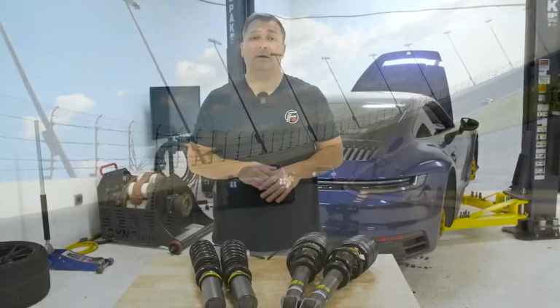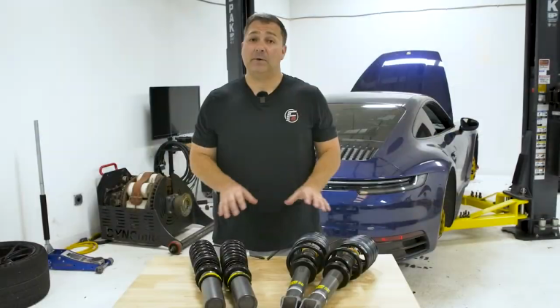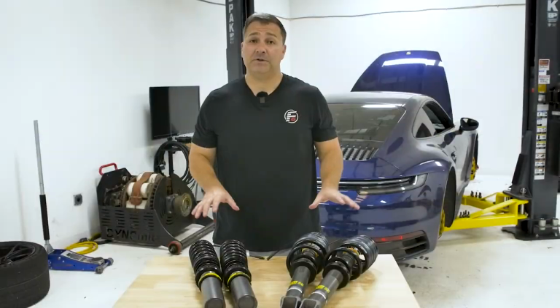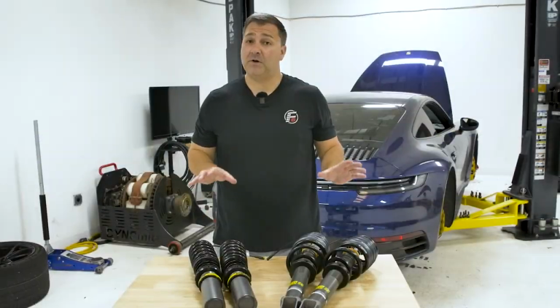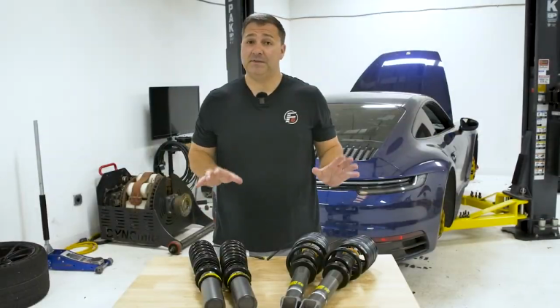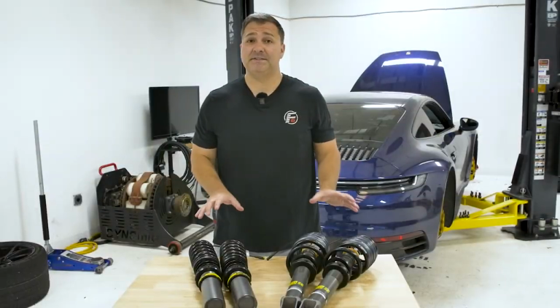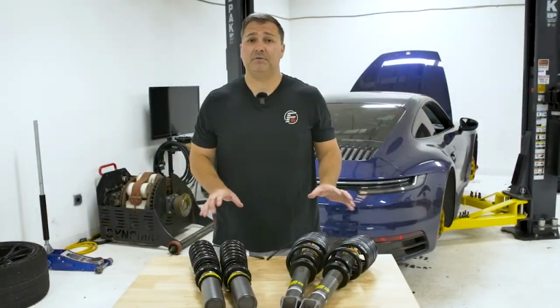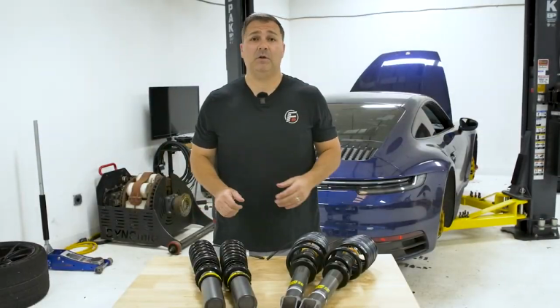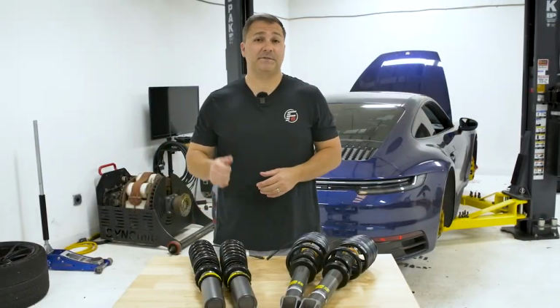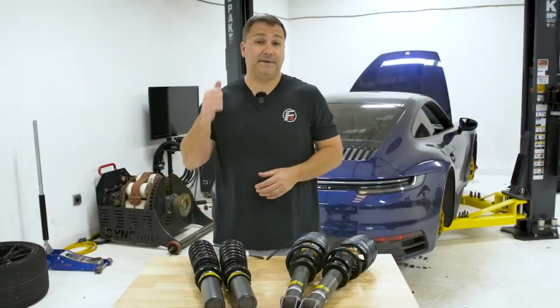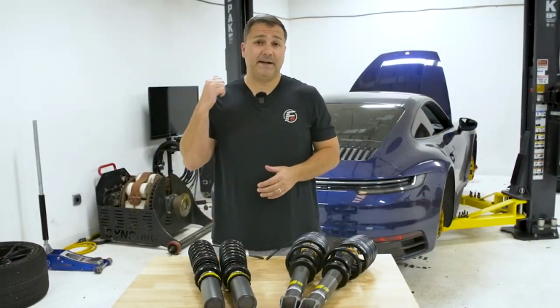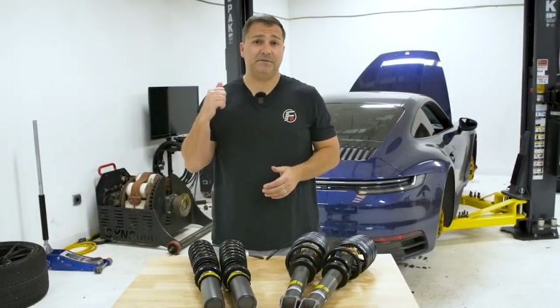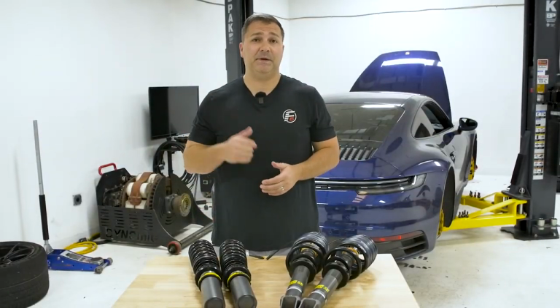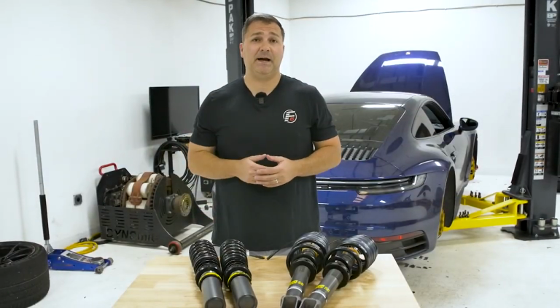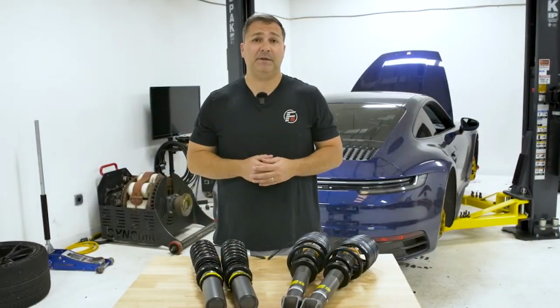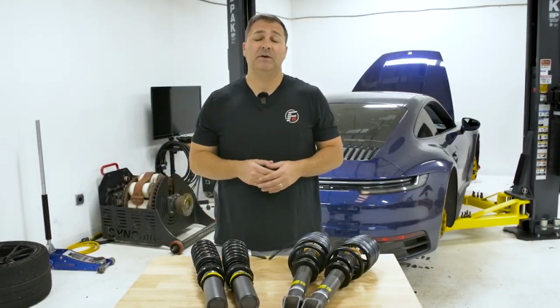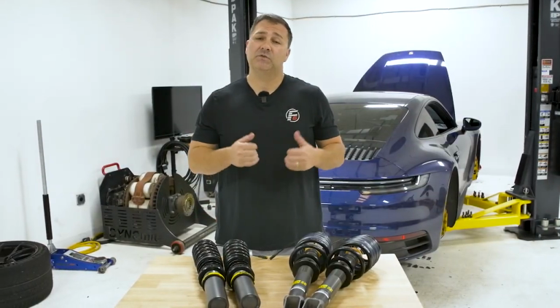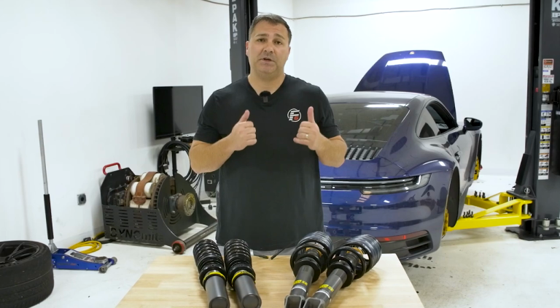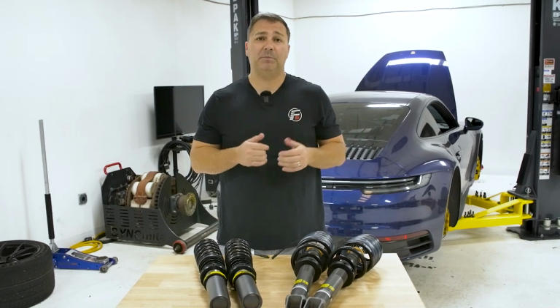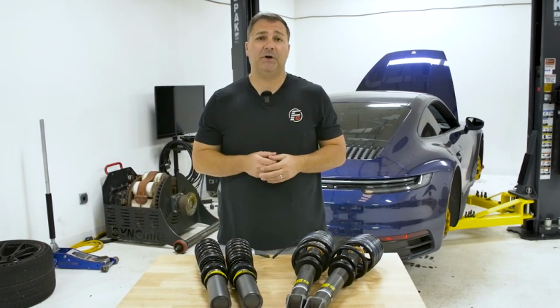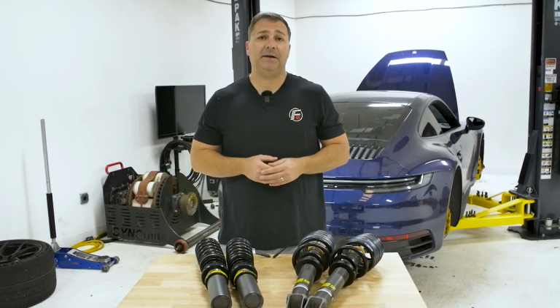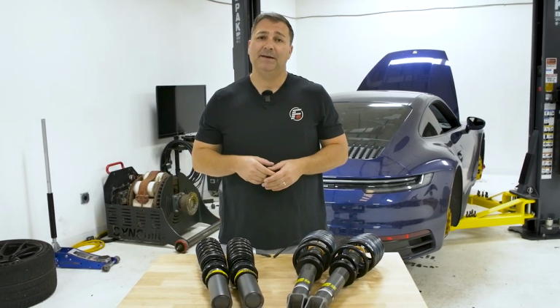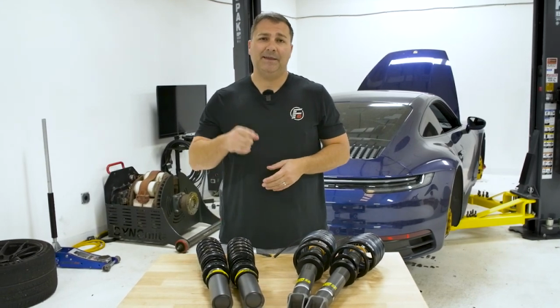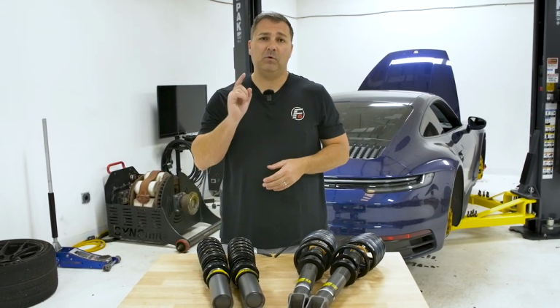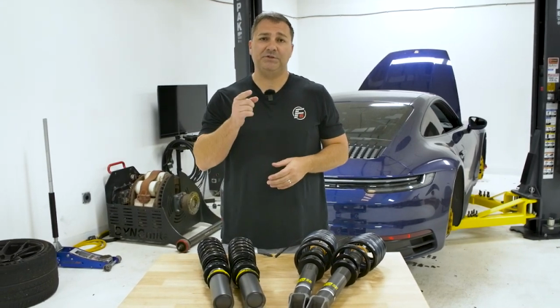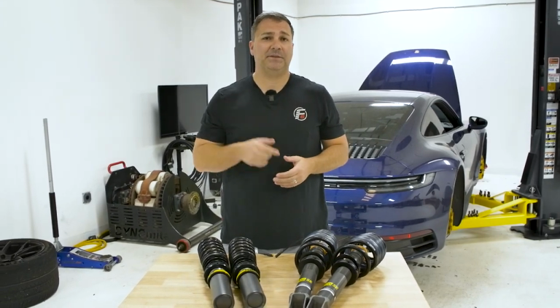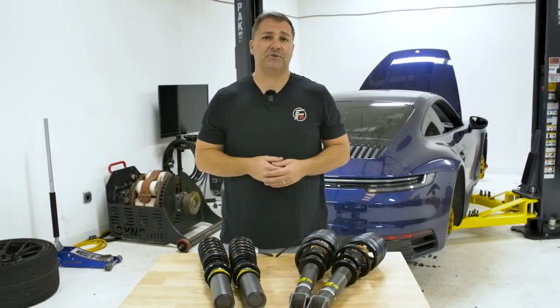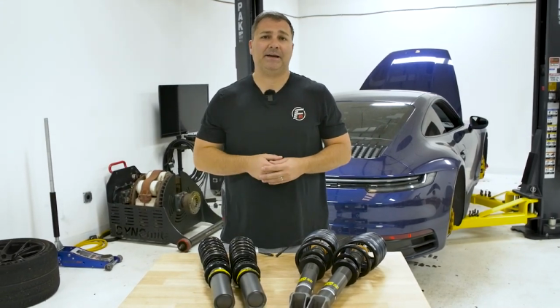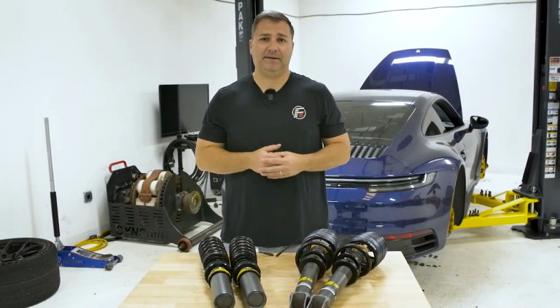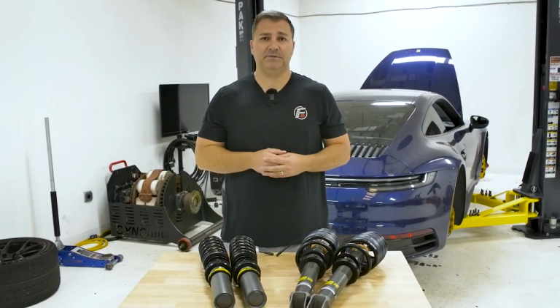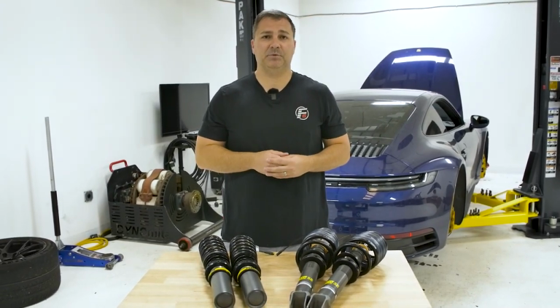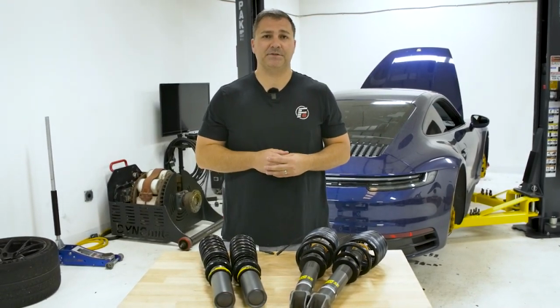Now we're going to install this set of coilovers on the 992 behind me, so let's get them put on, and then we'll meet you at the track and give you some impressions.